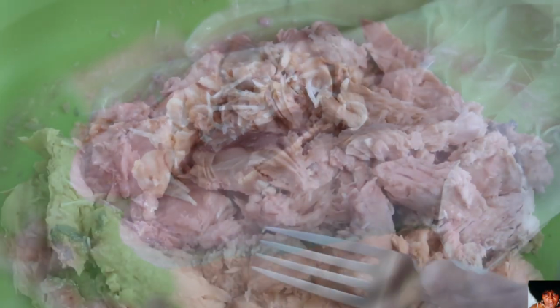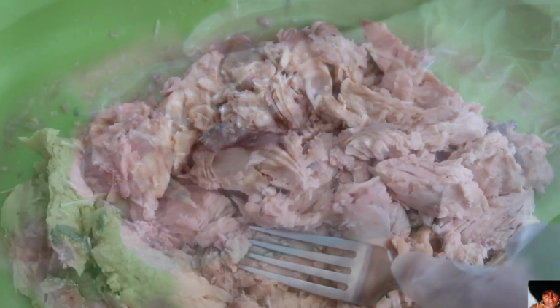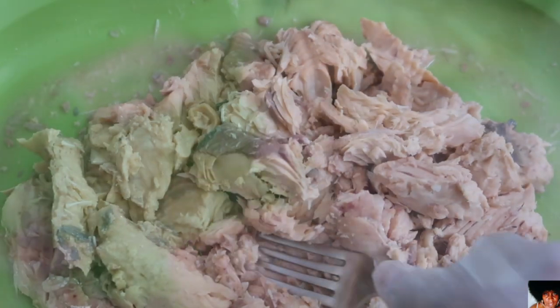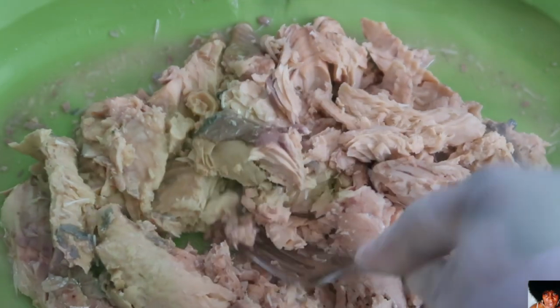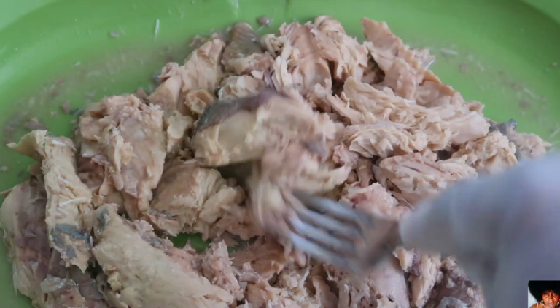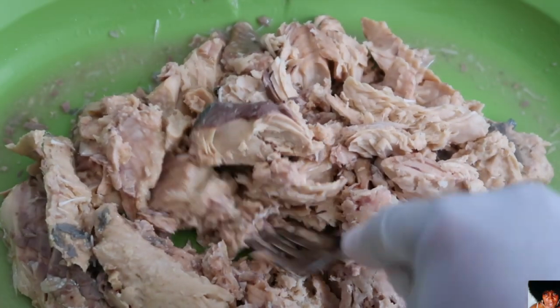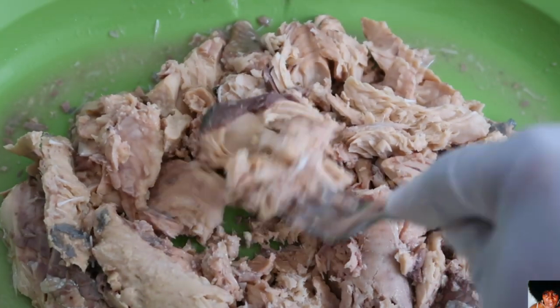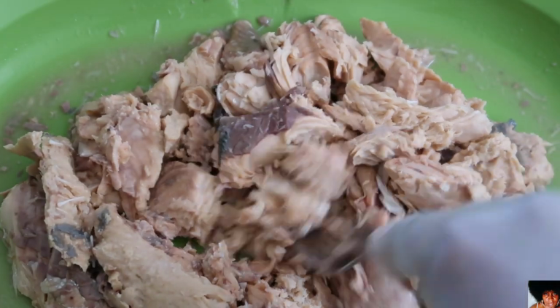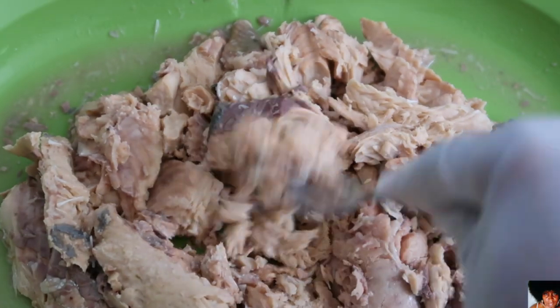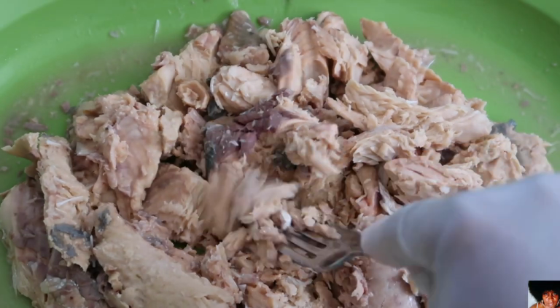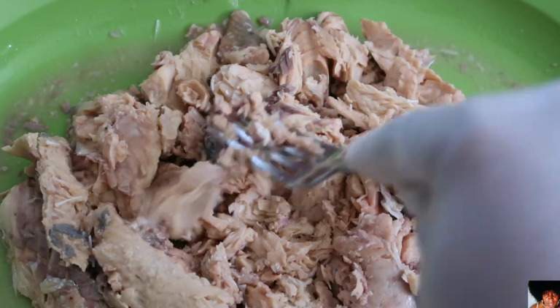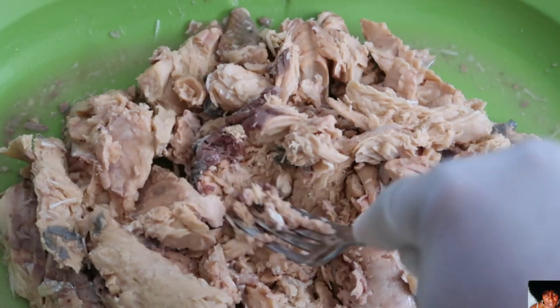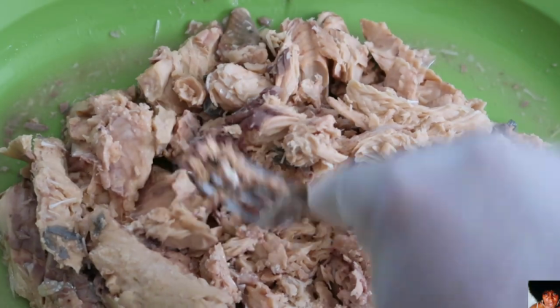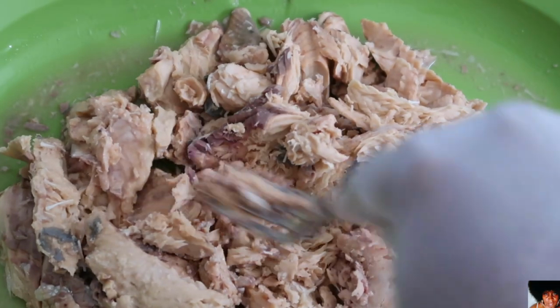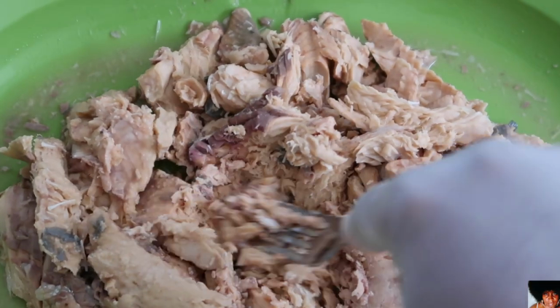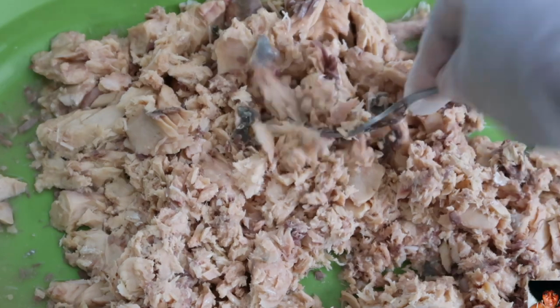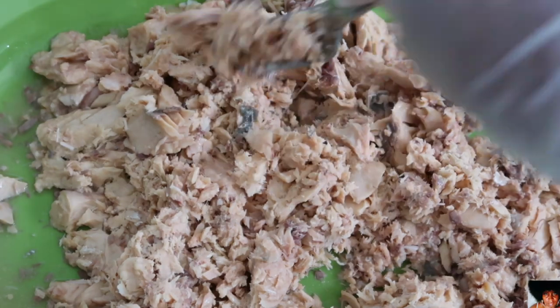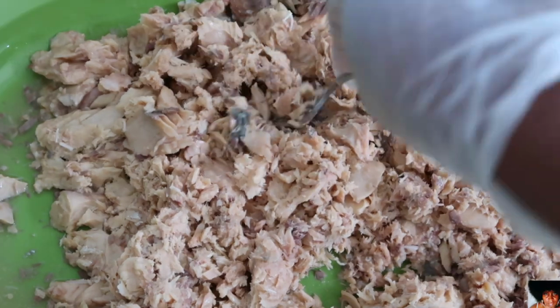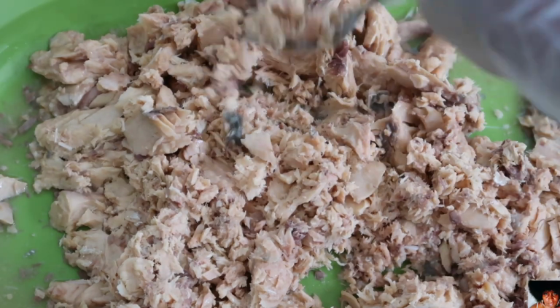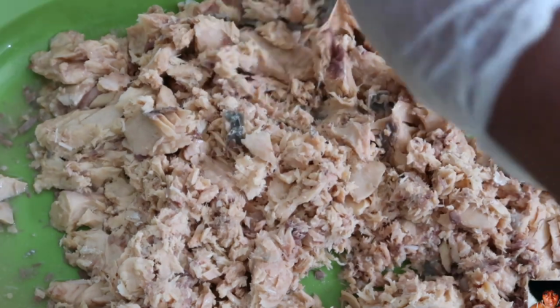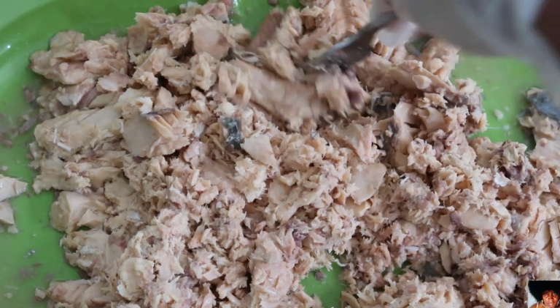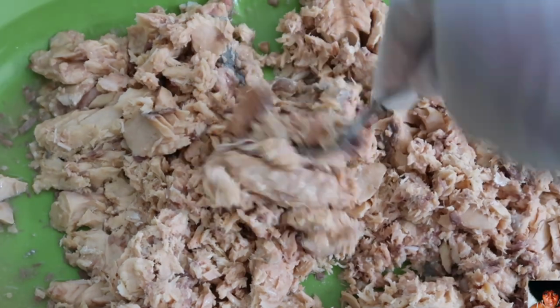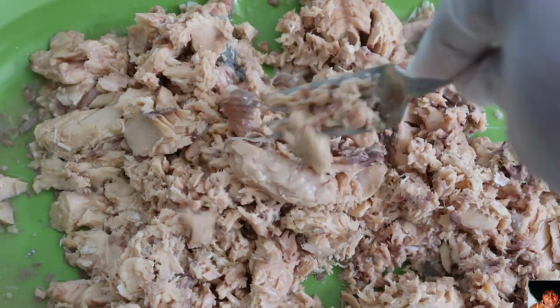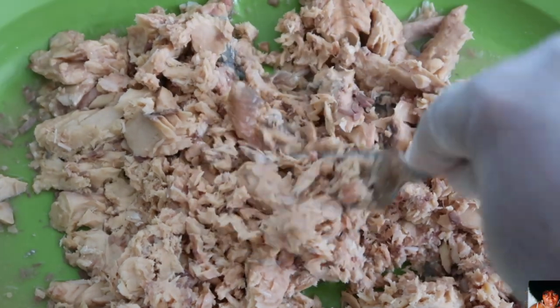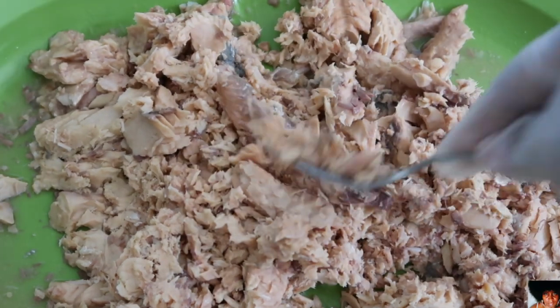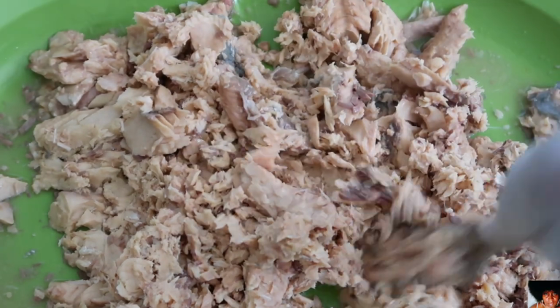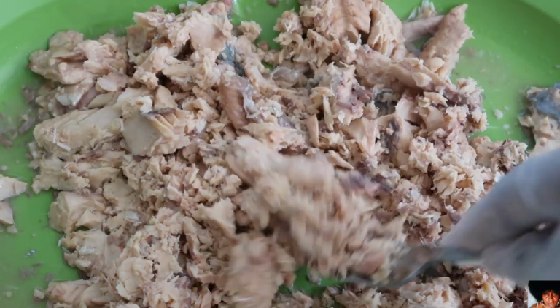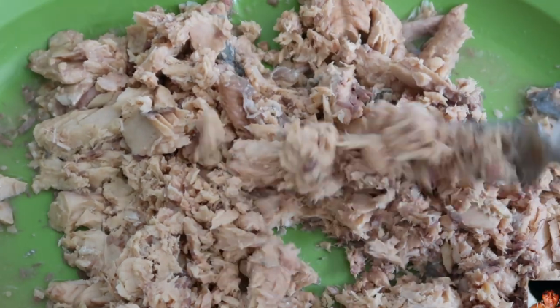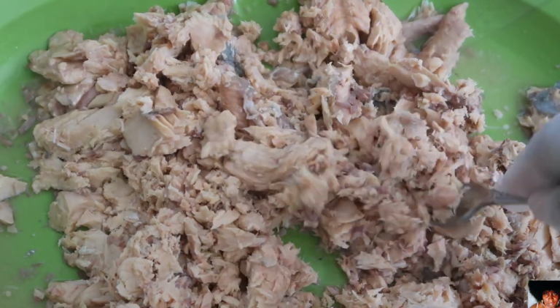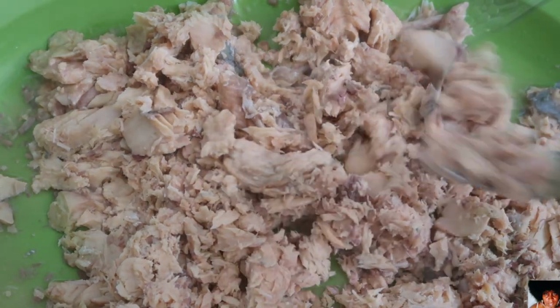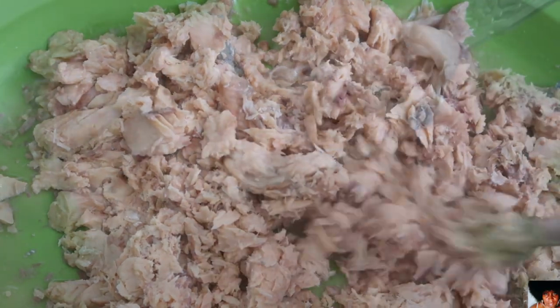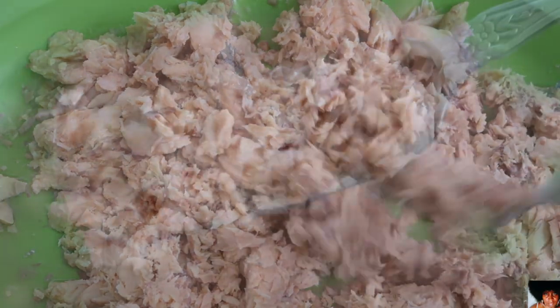Now that most of the bones have been removed, flake your salmon and set it to the side.